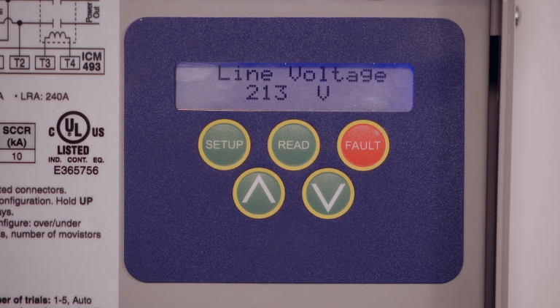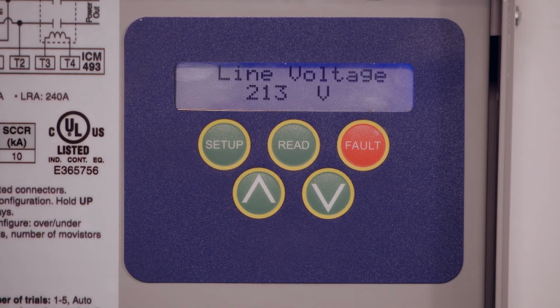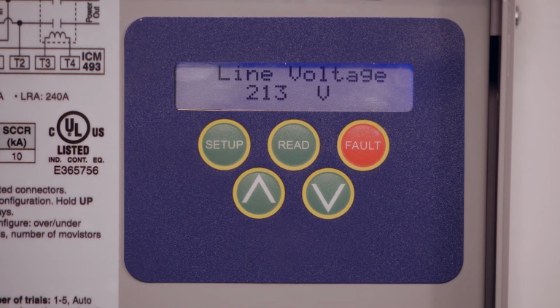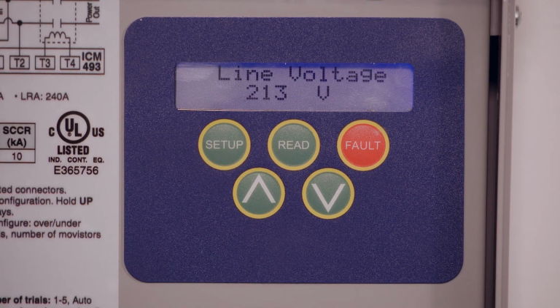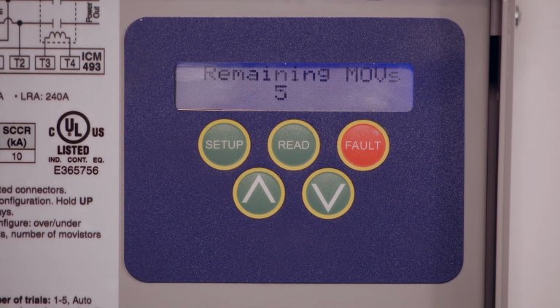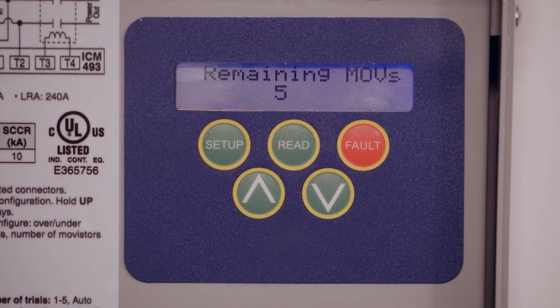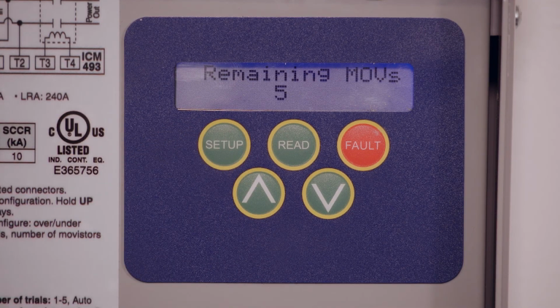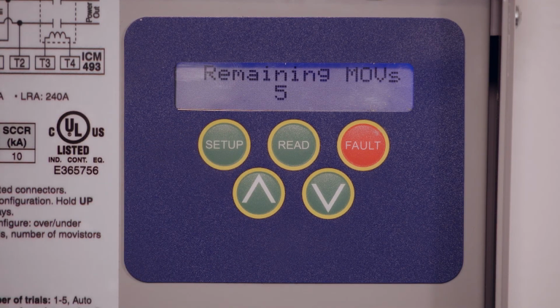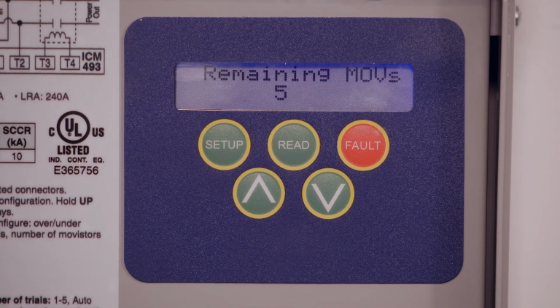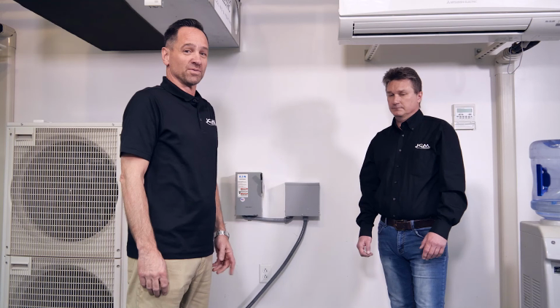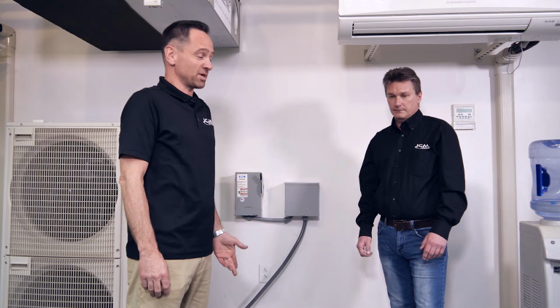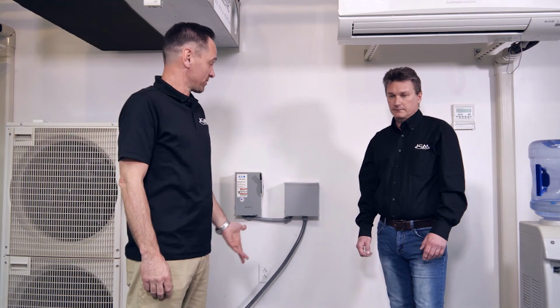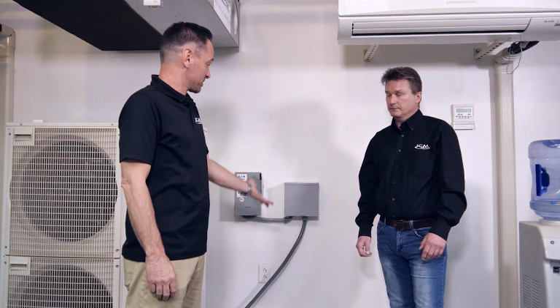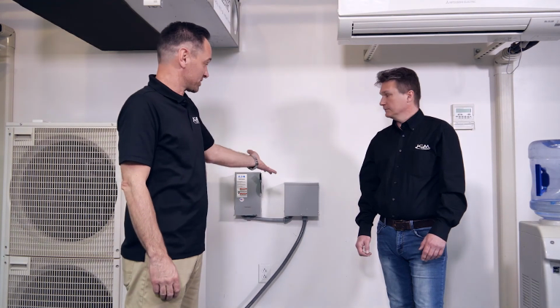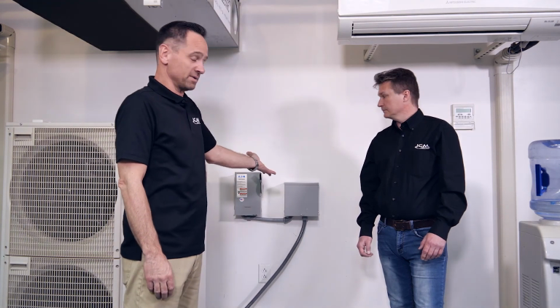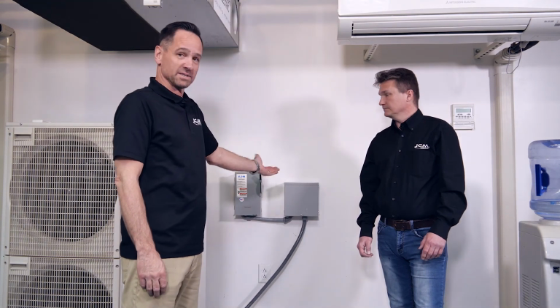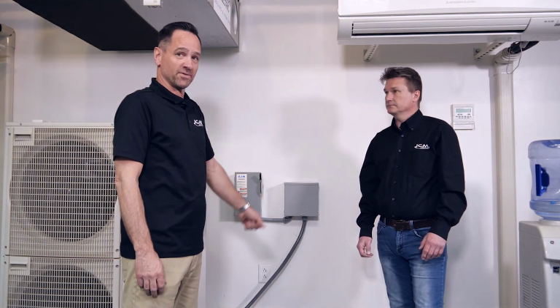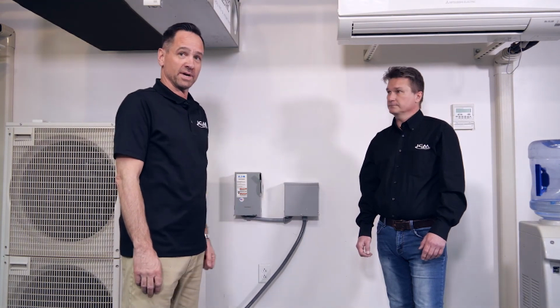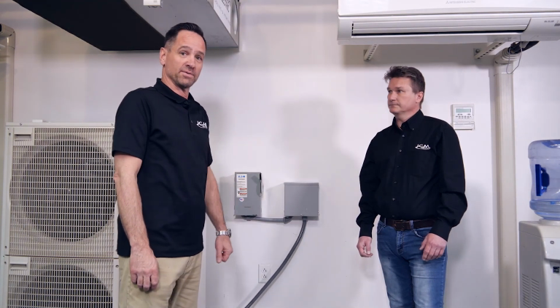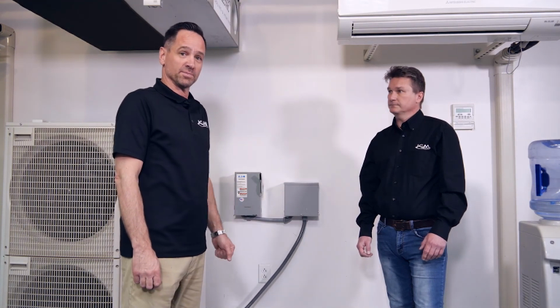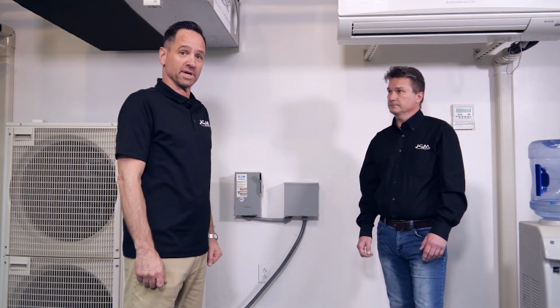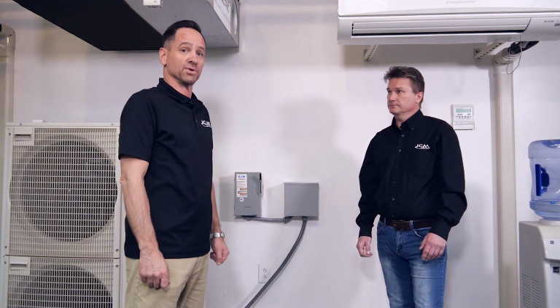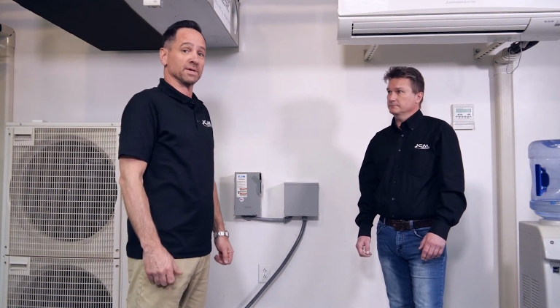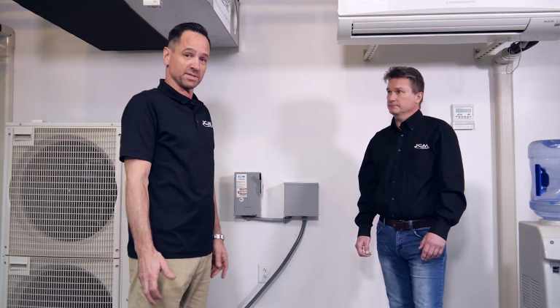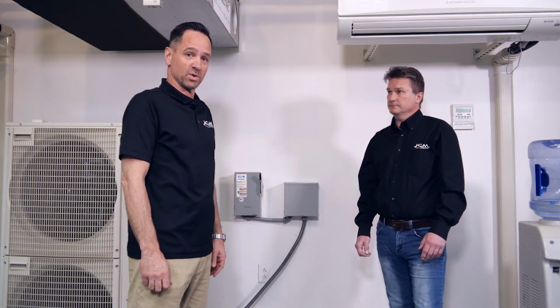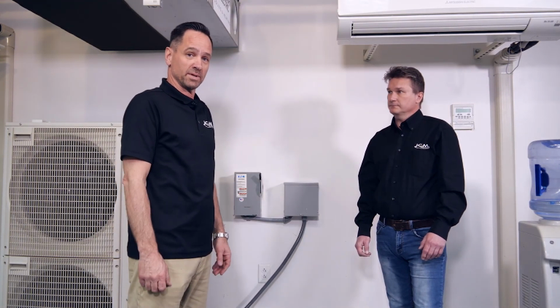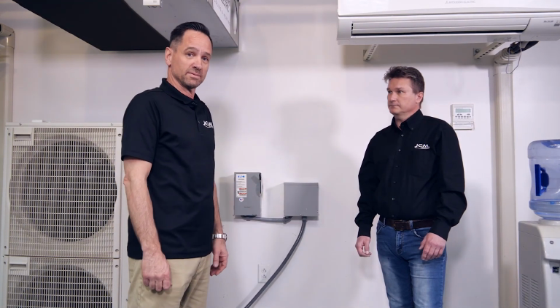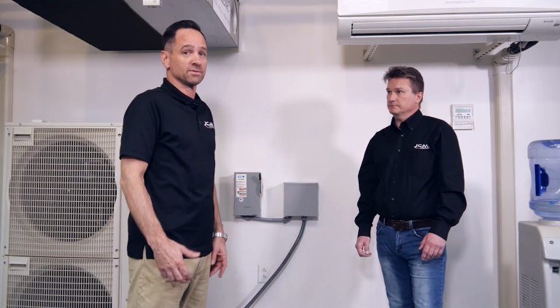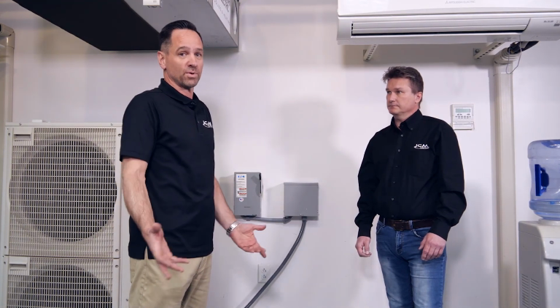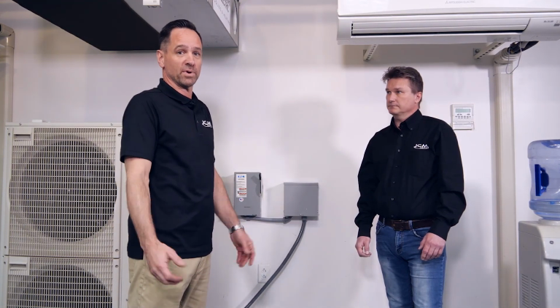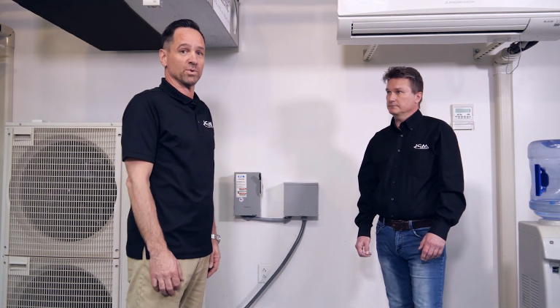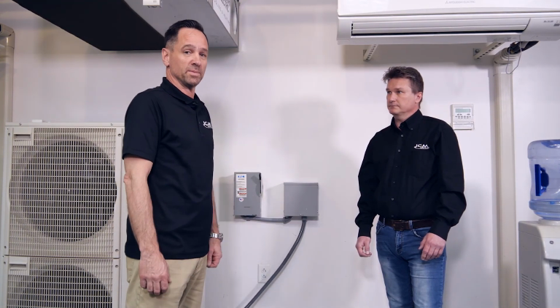And back to the beginning — line voltage. That is all there is to installing the ICM 493 to protect your existing equipment or your brand new equipment.